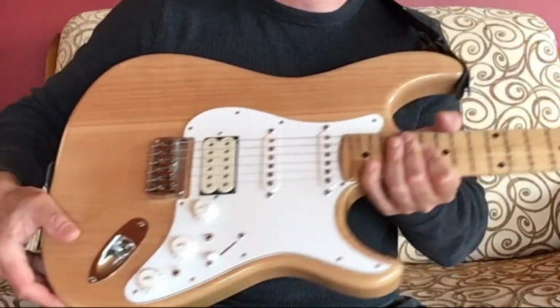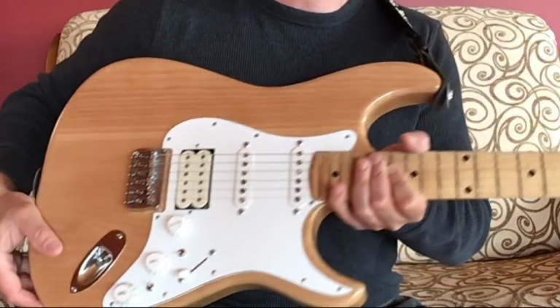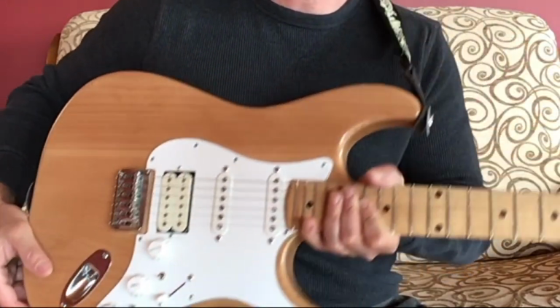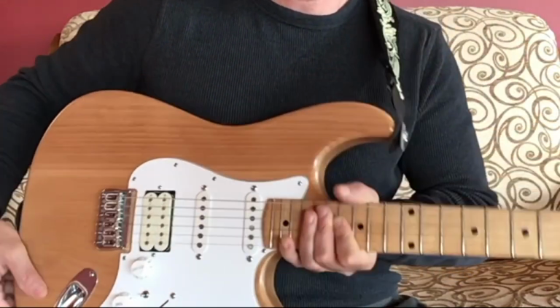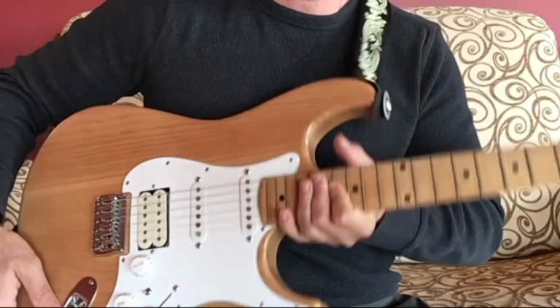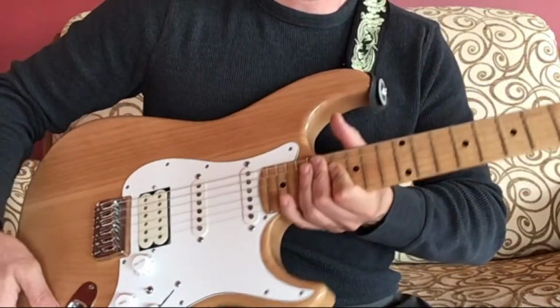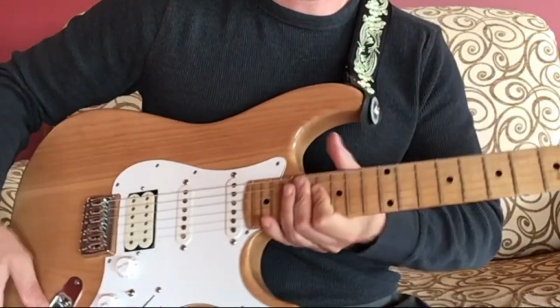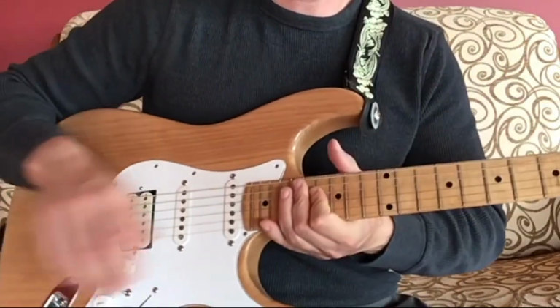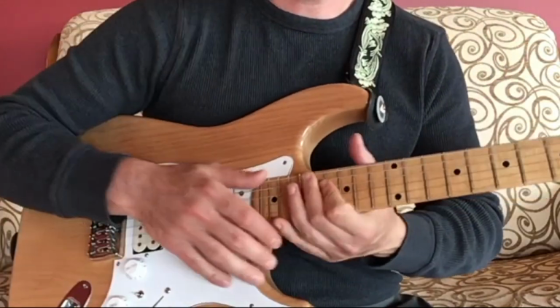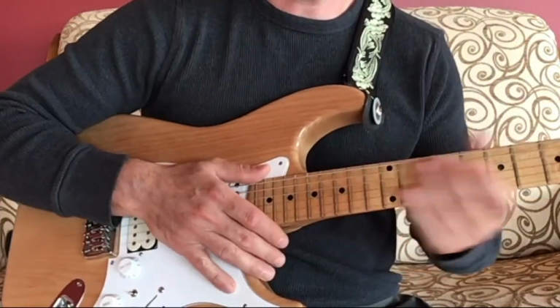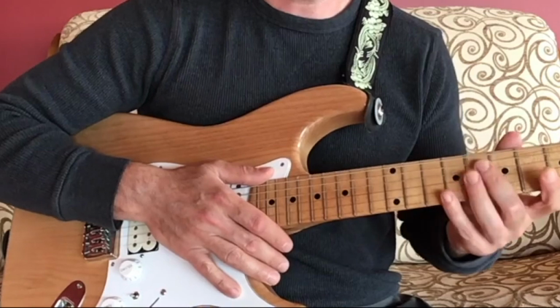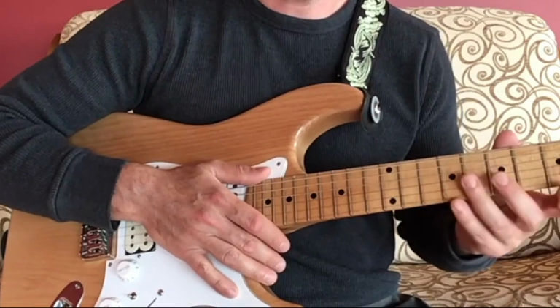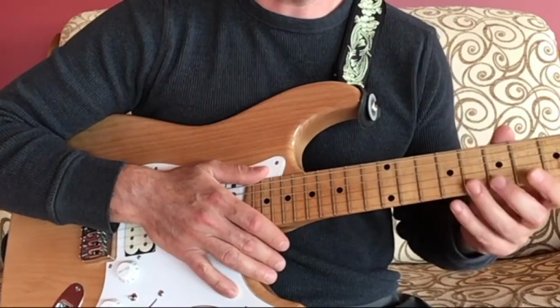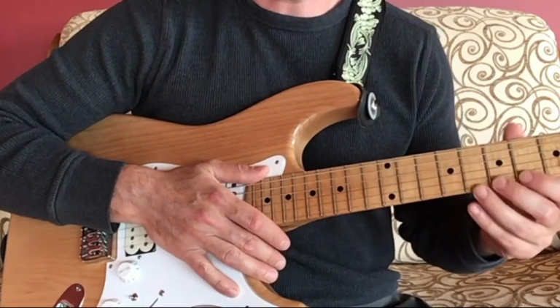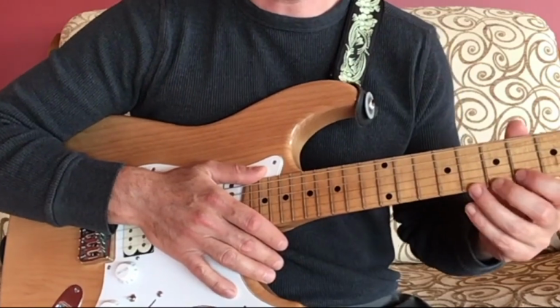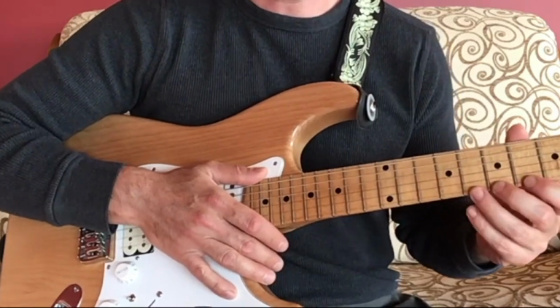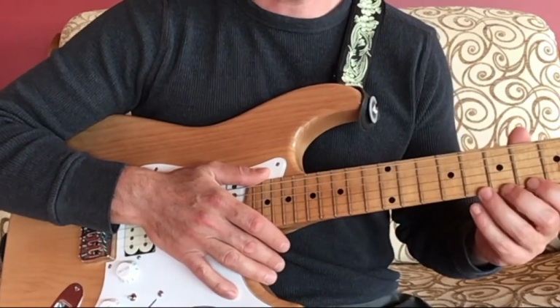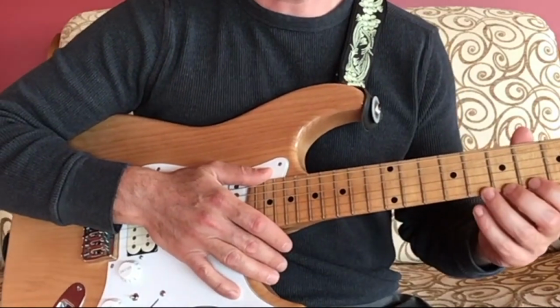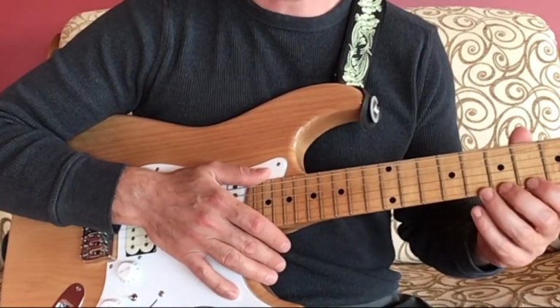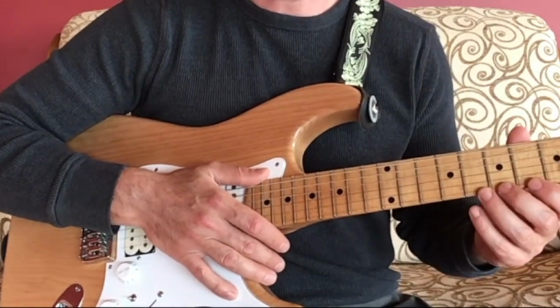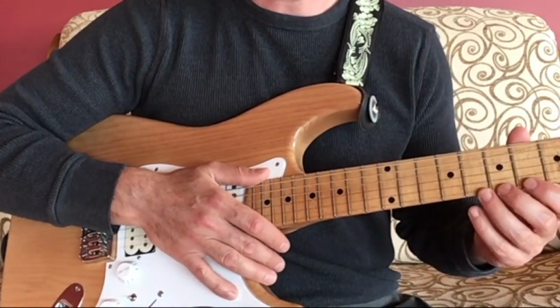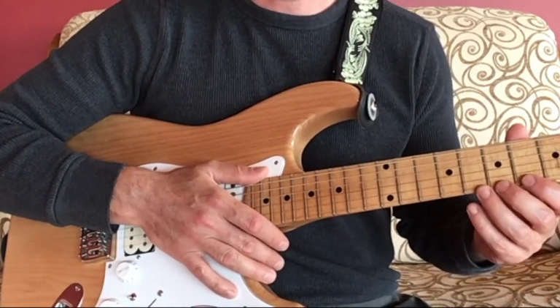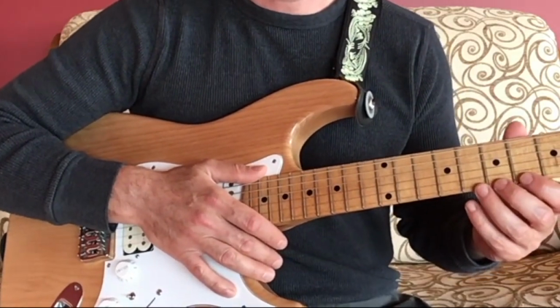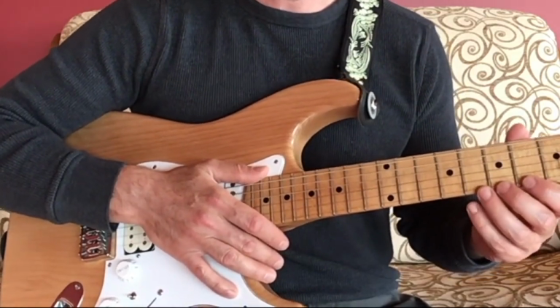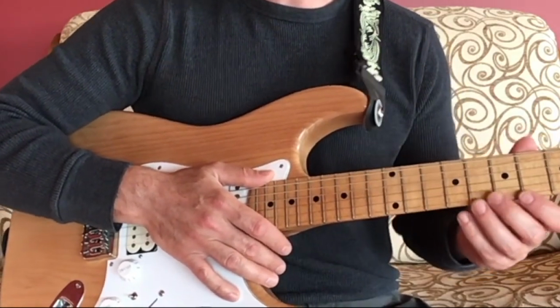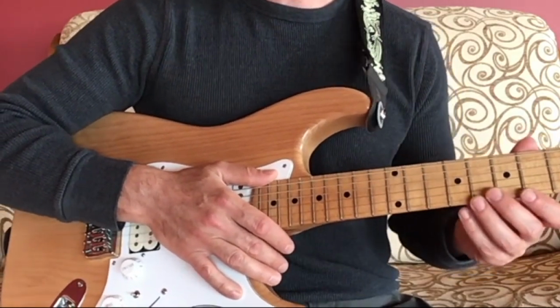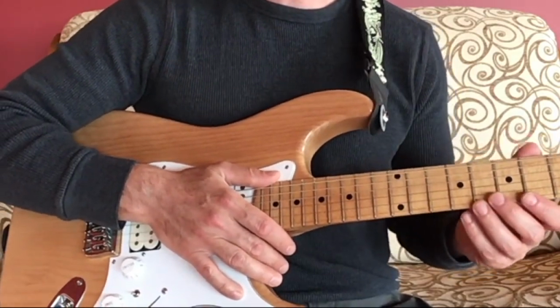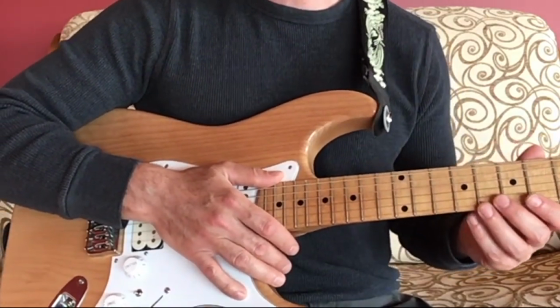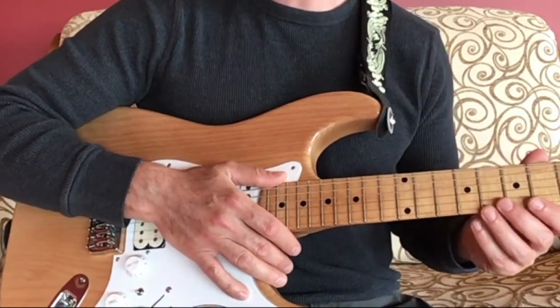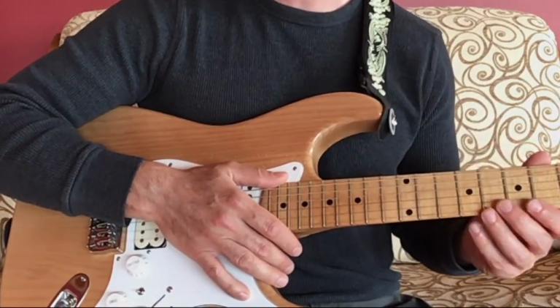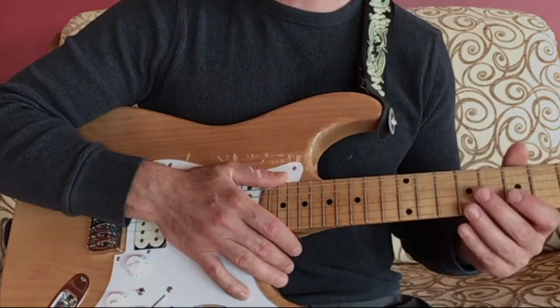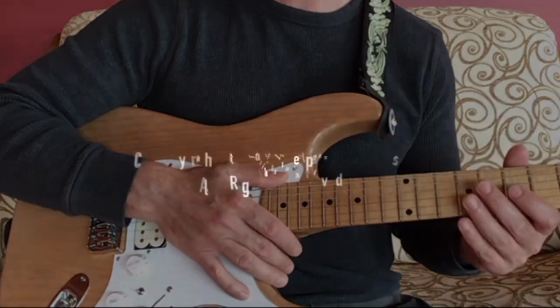So those are the basic parts of acoustic and electric guitars. I will see you in the next lesson.